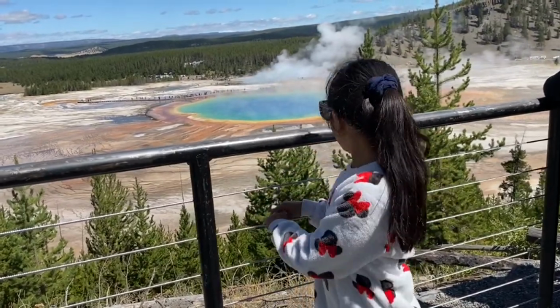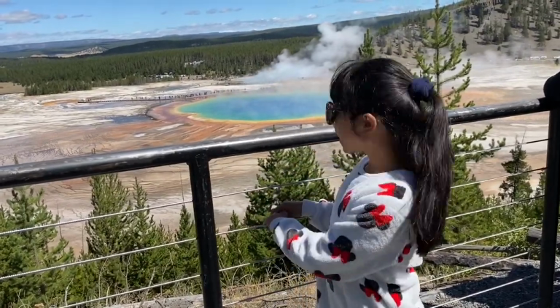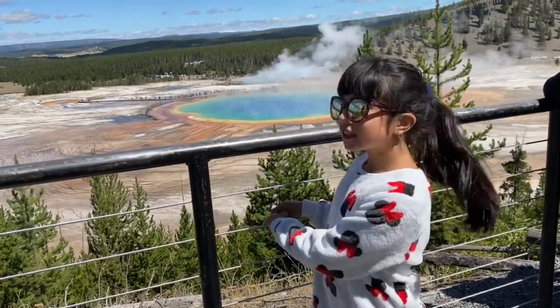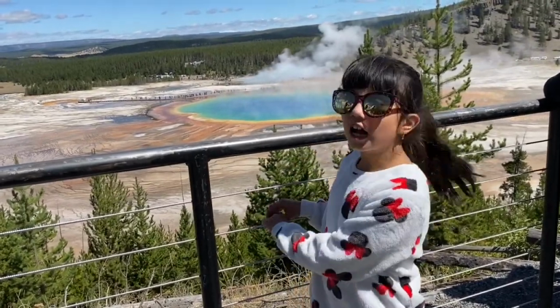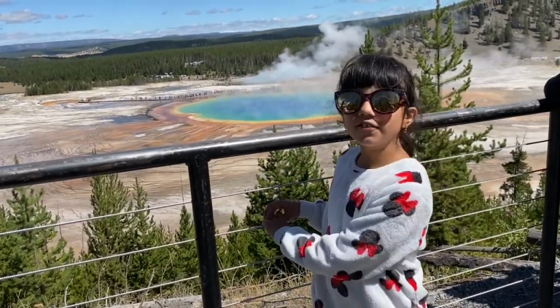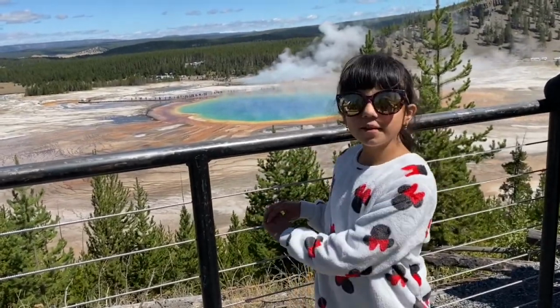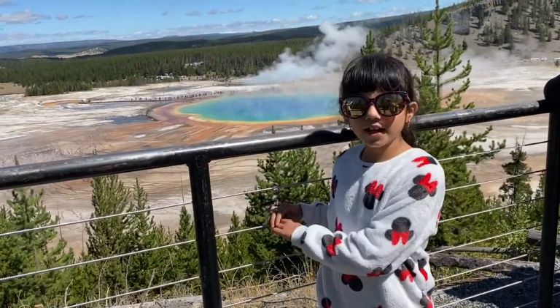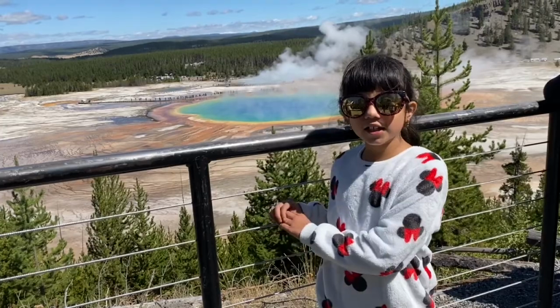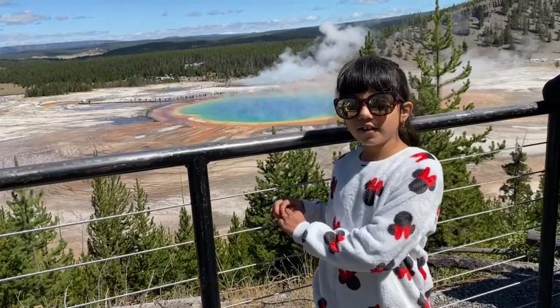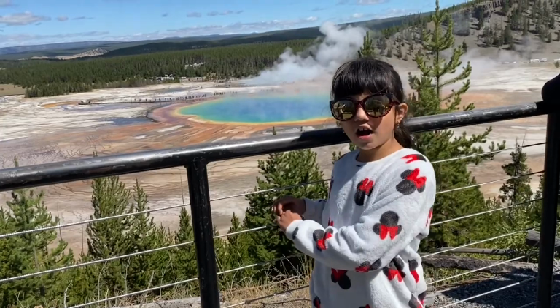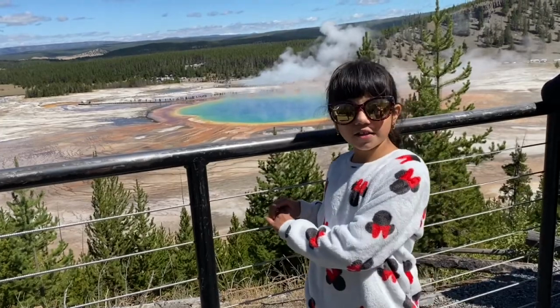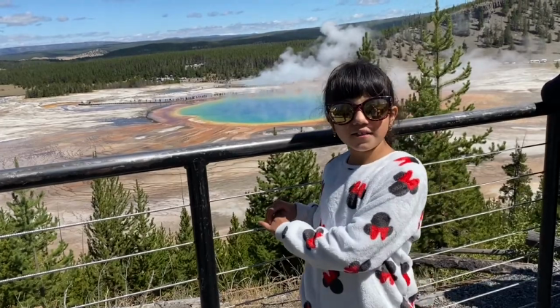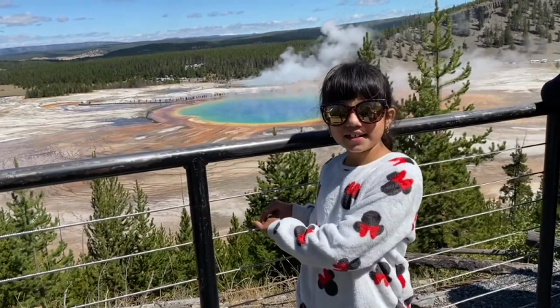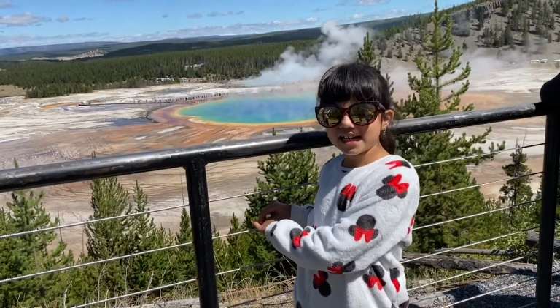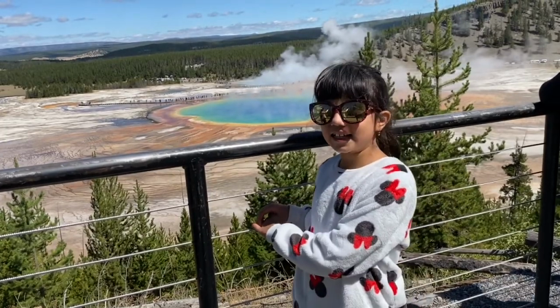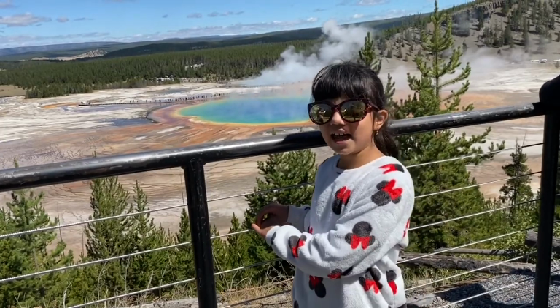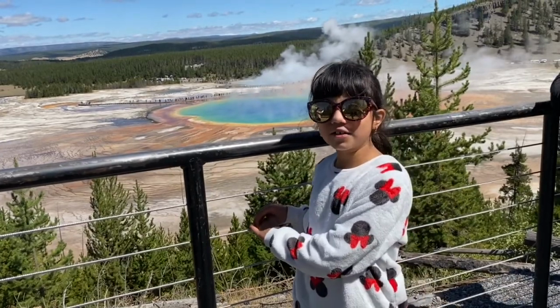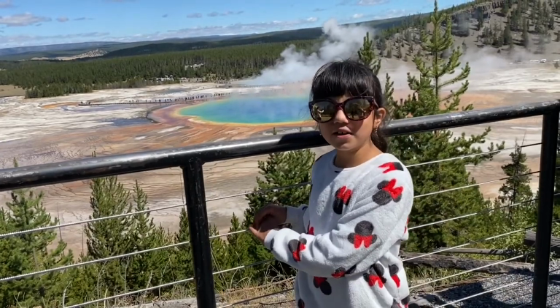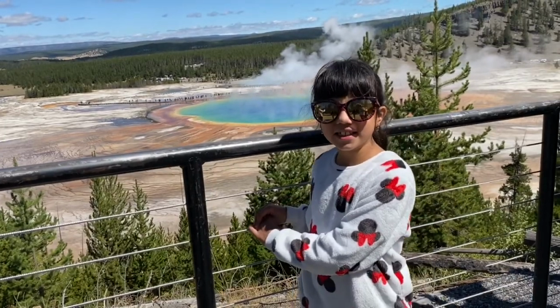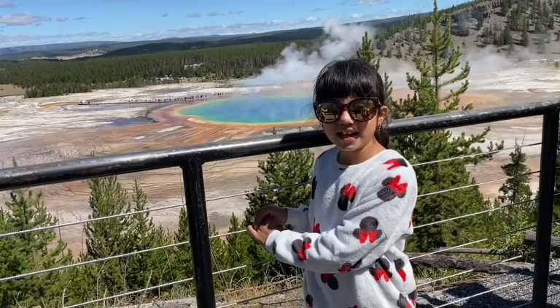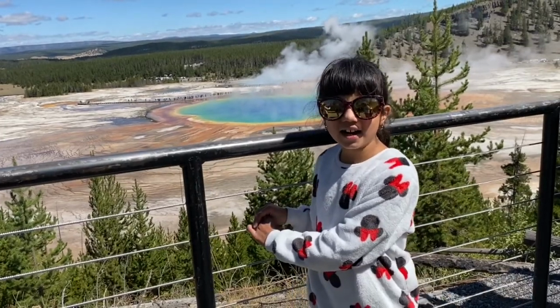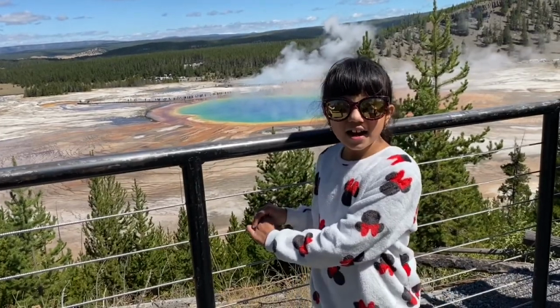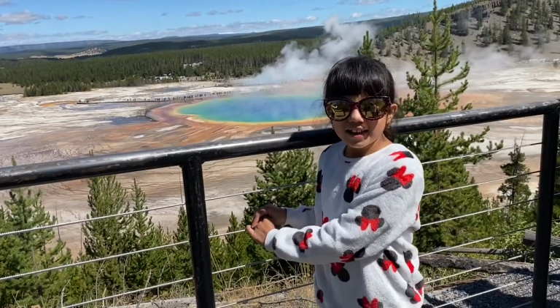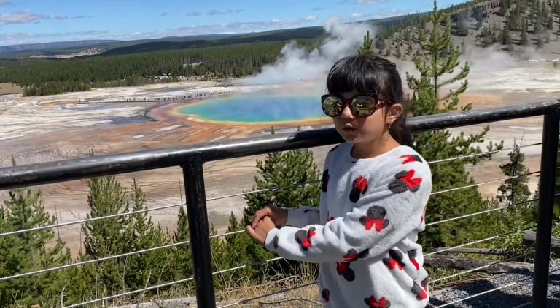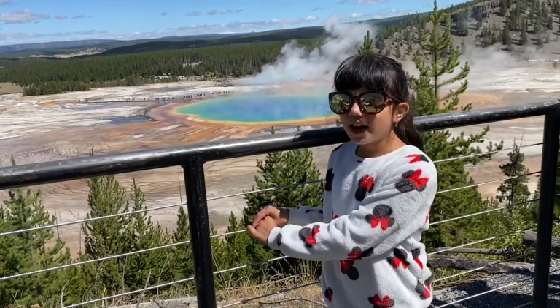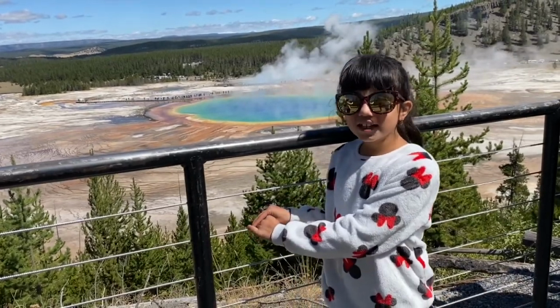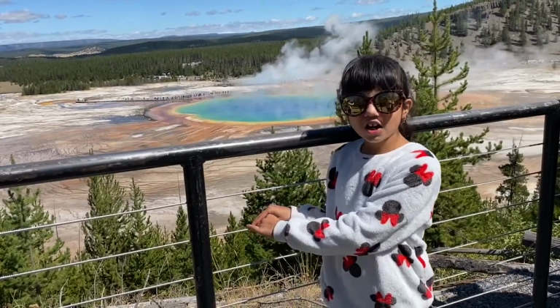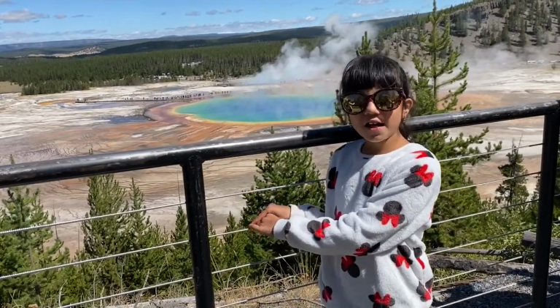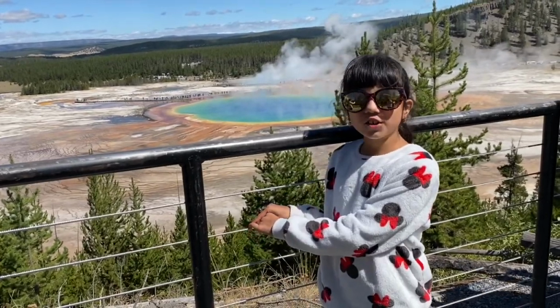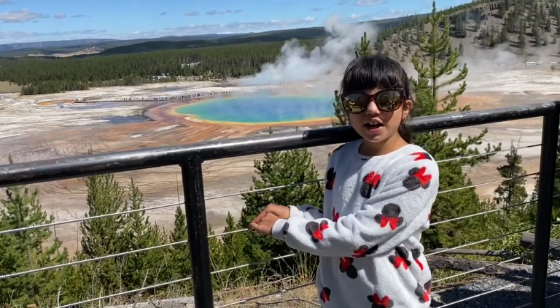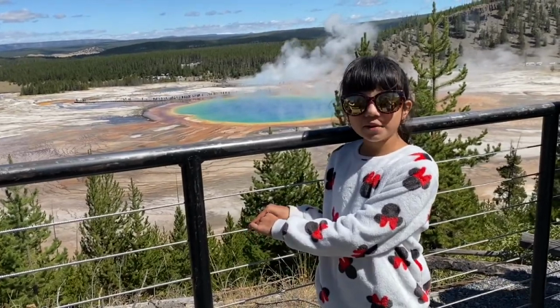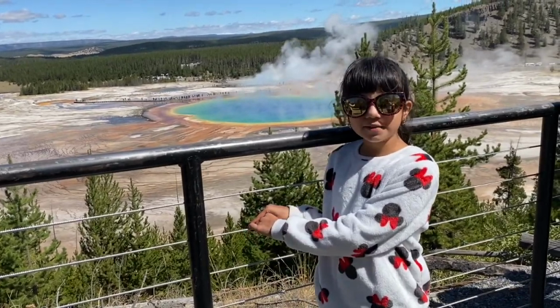It is colorful because of all the bacteria that grows in there. That's why it is called the Grand Prismatic.